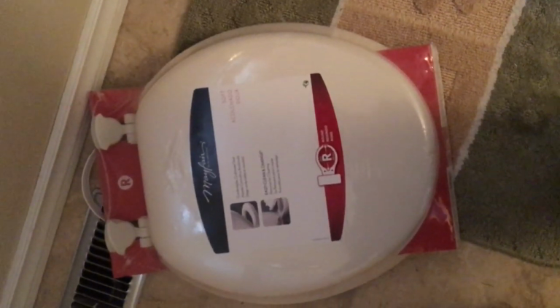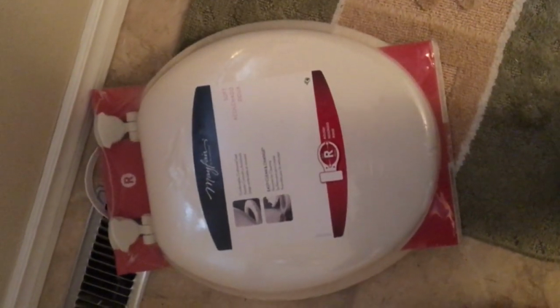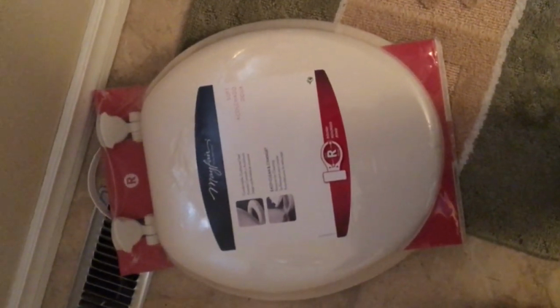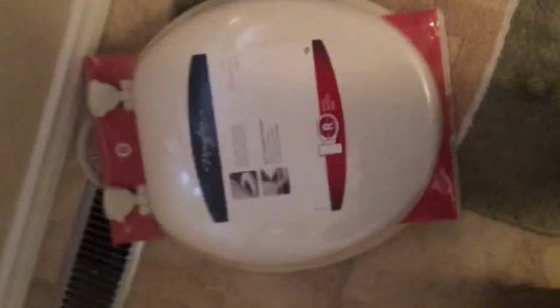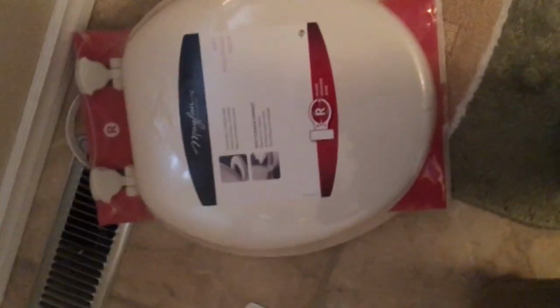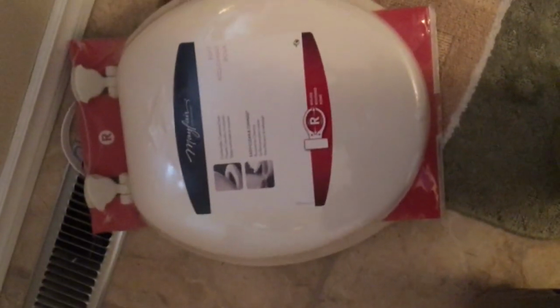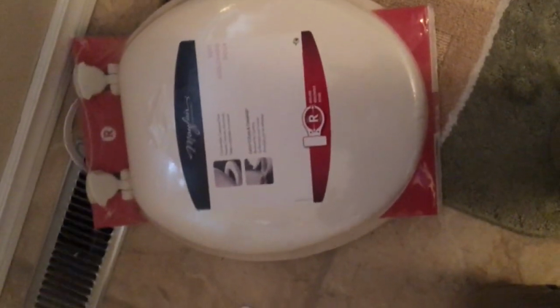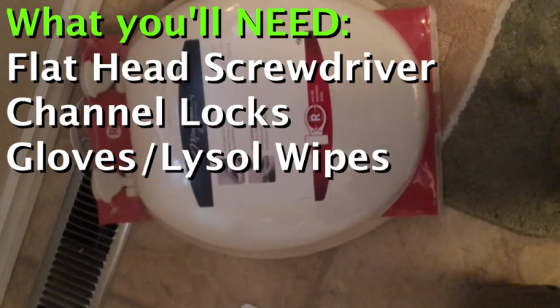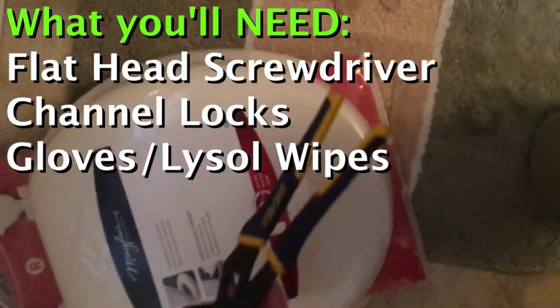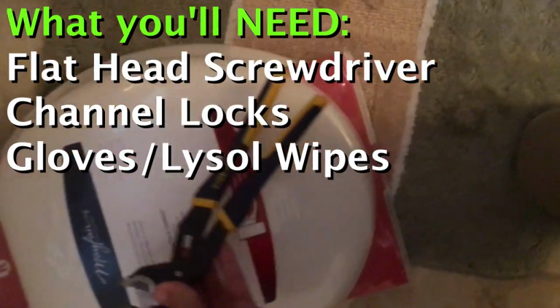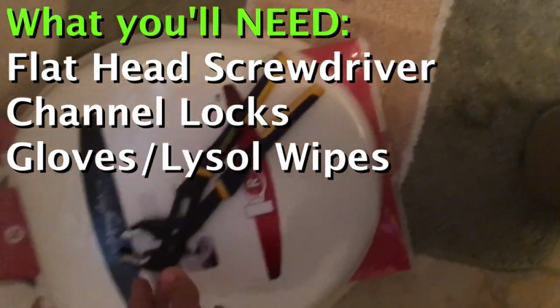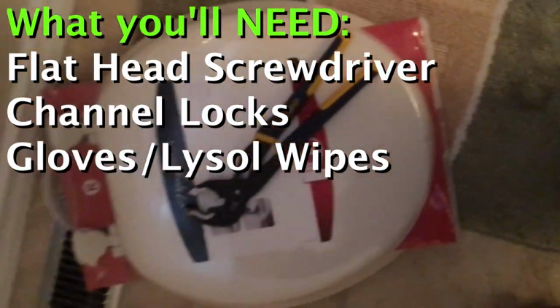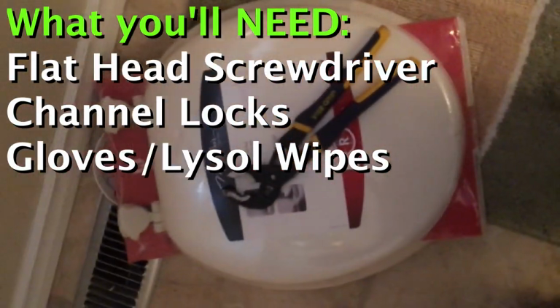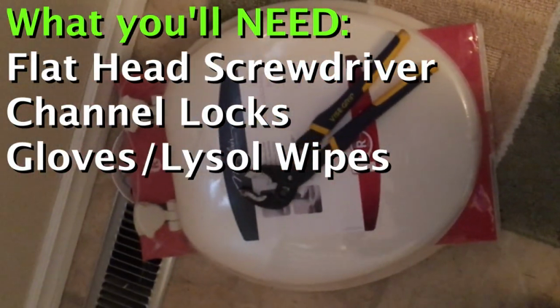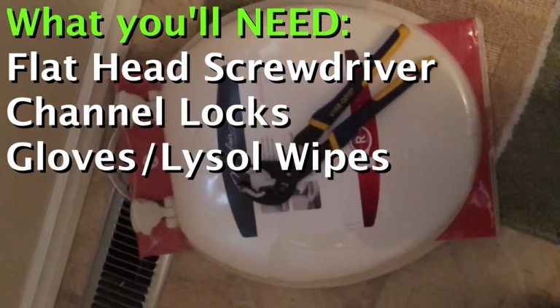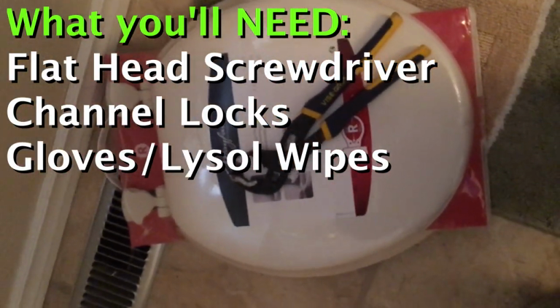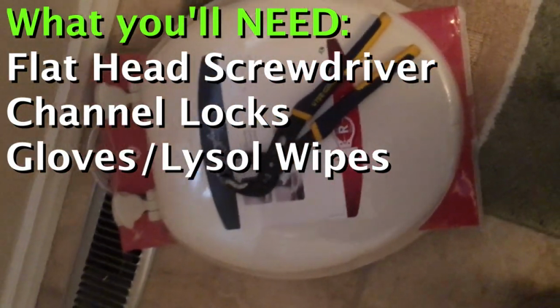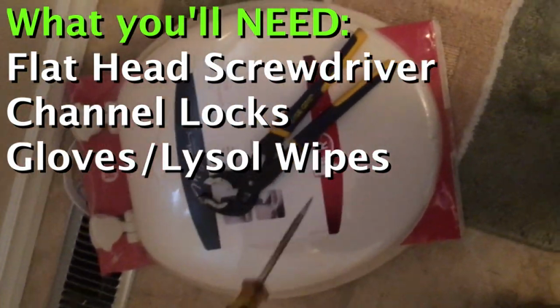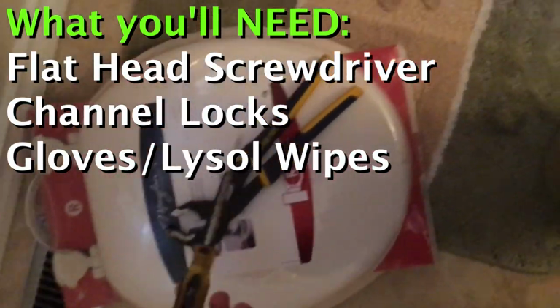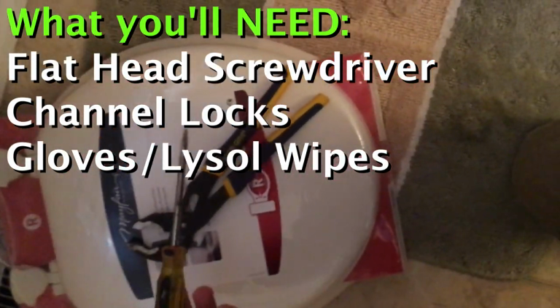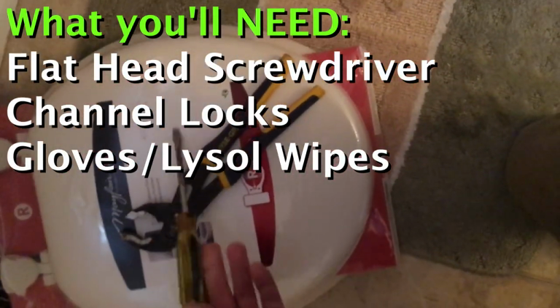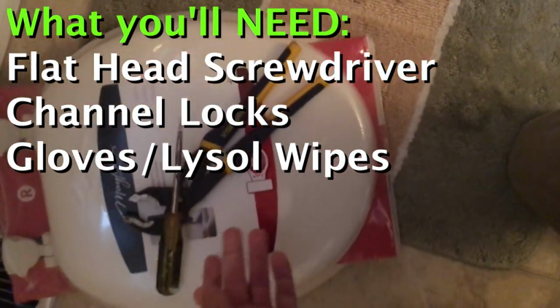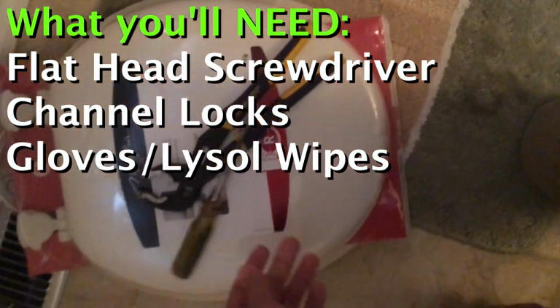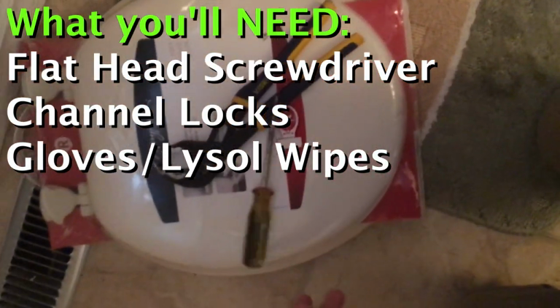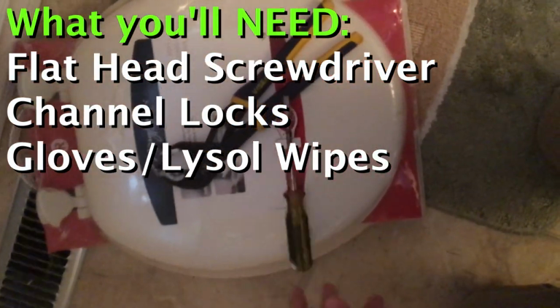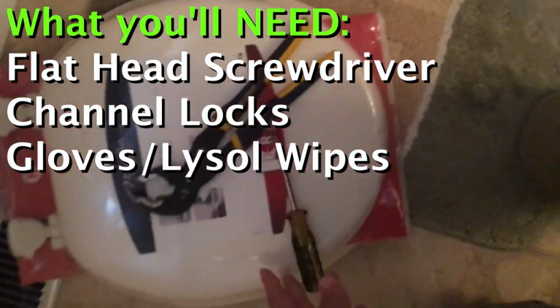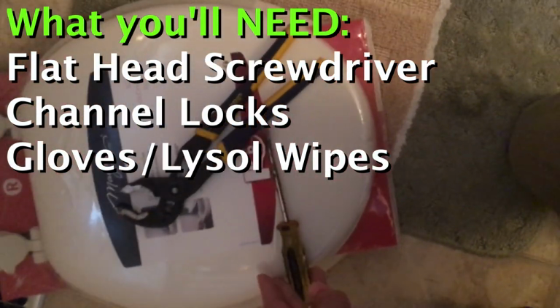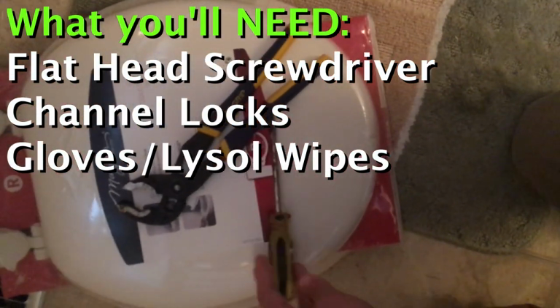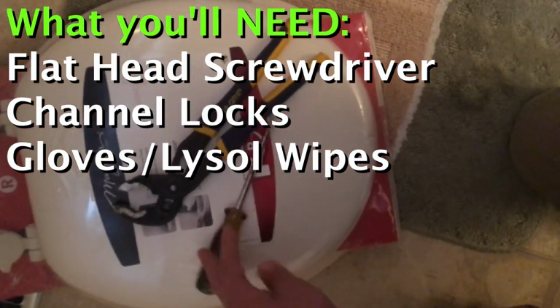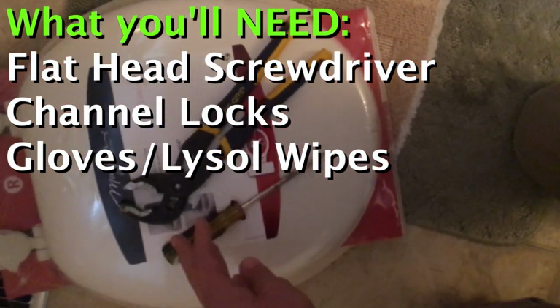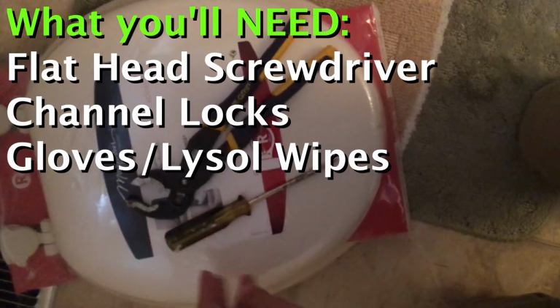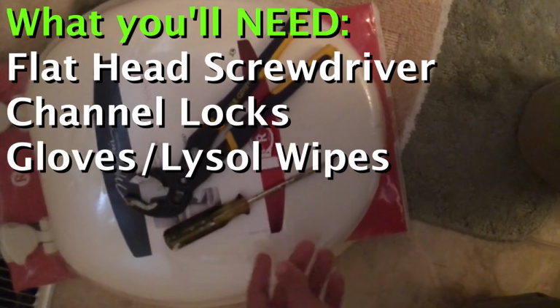All you really need for this is channel locks, a flathead screwdriver, and gloves.